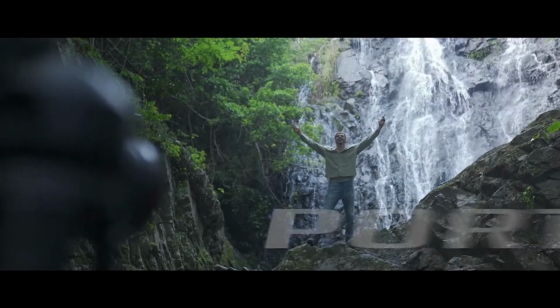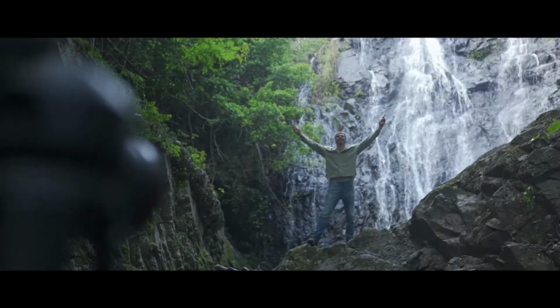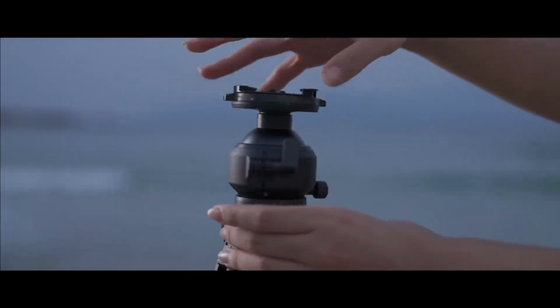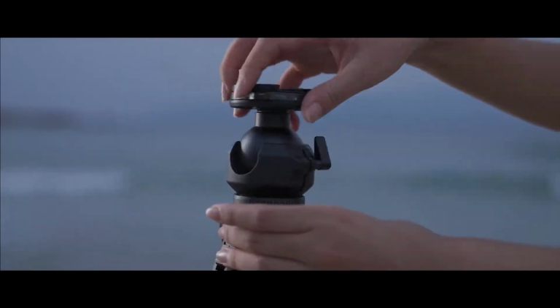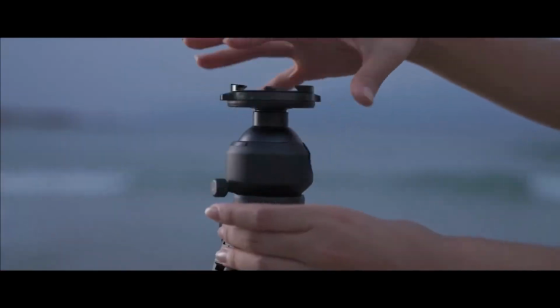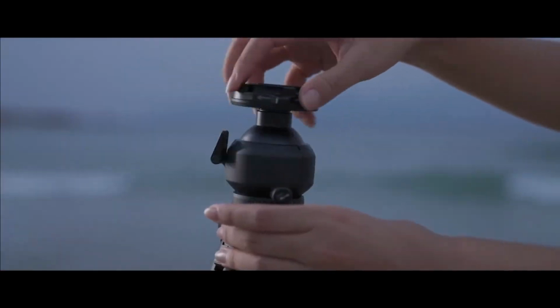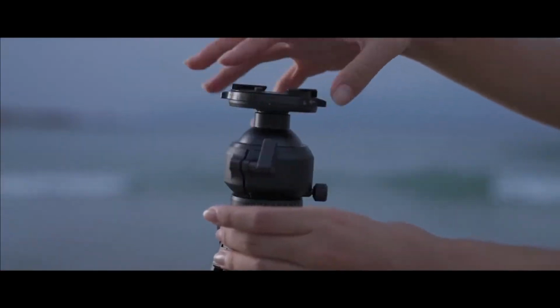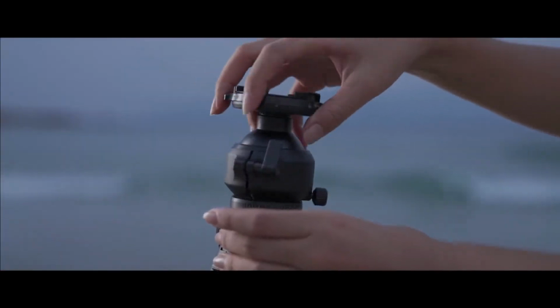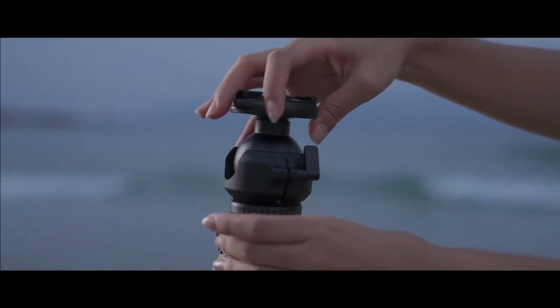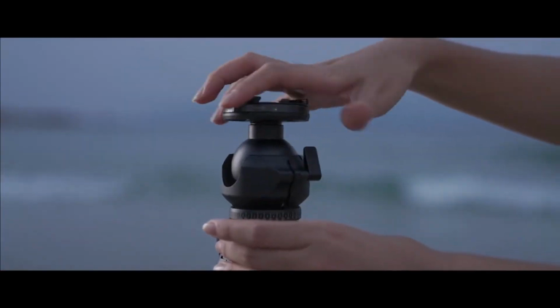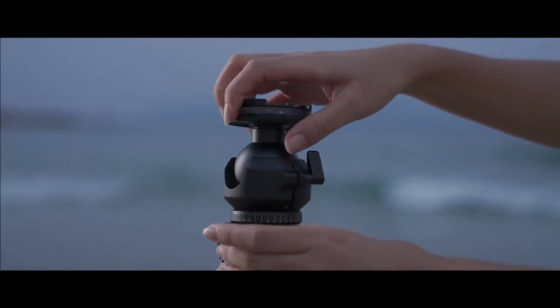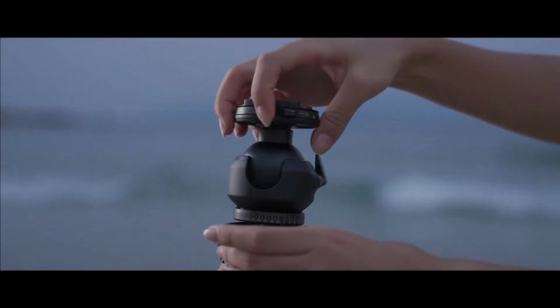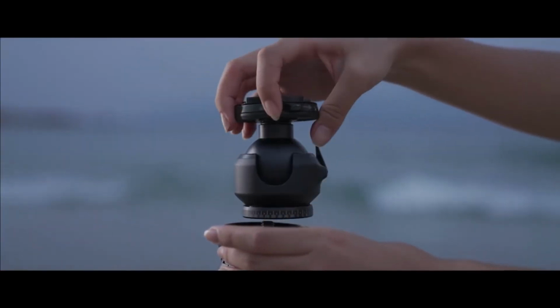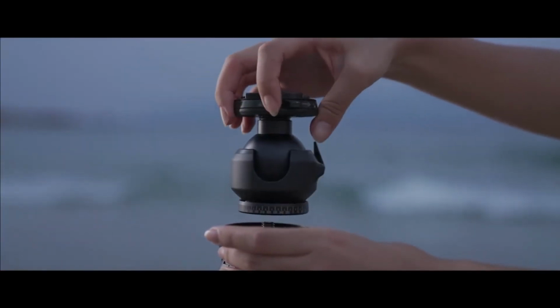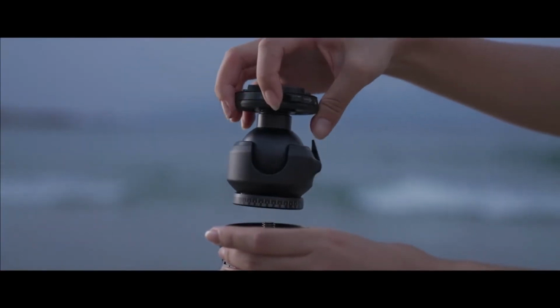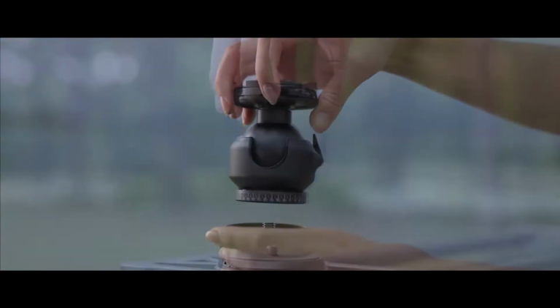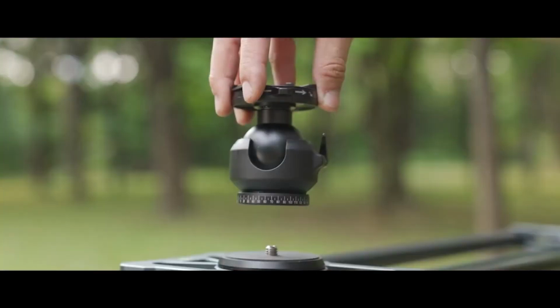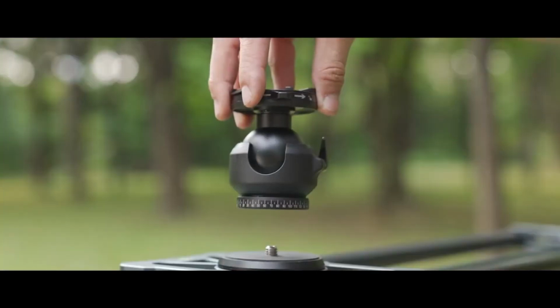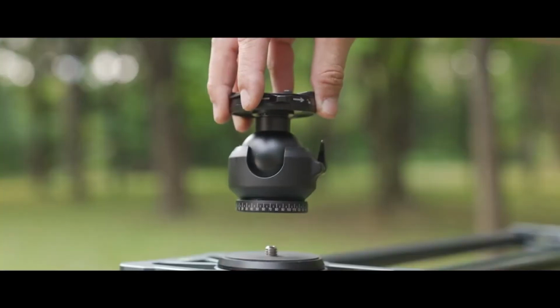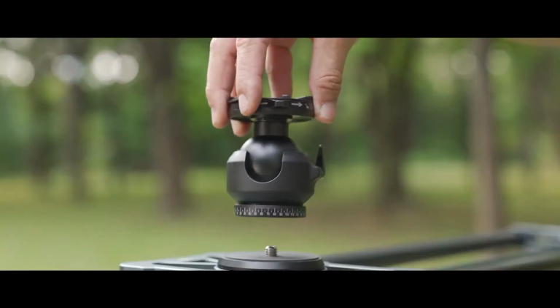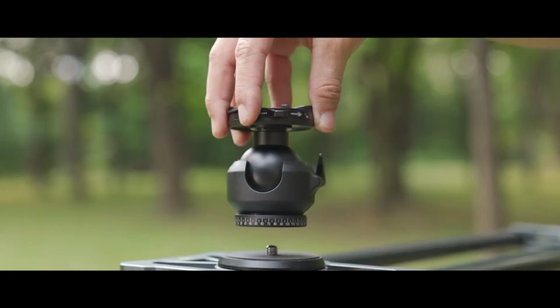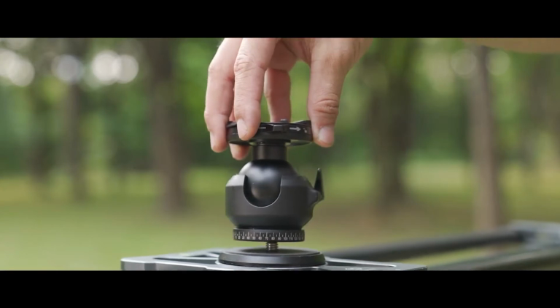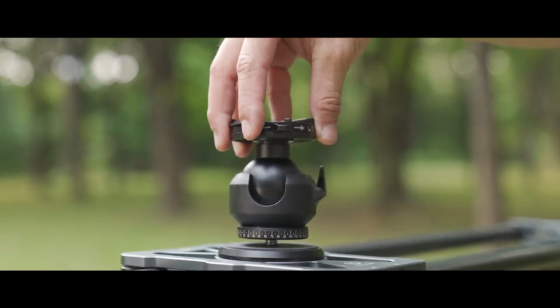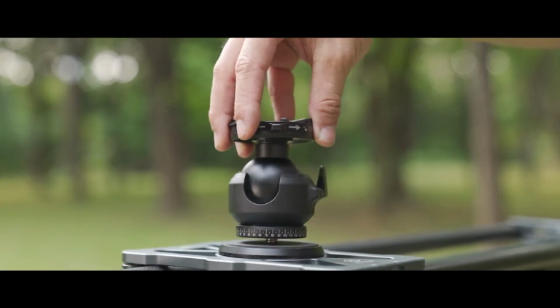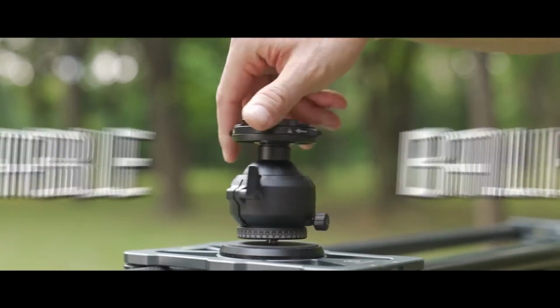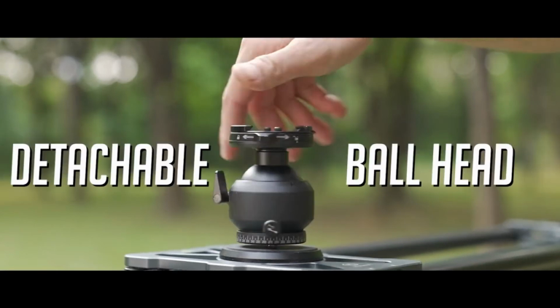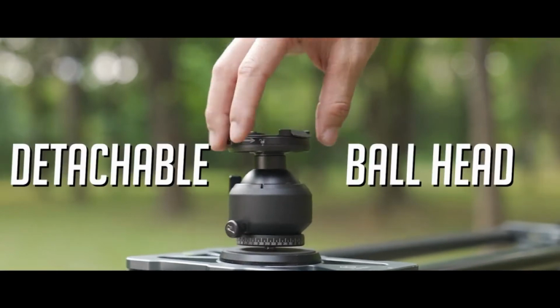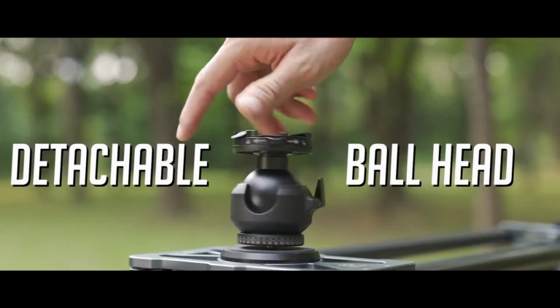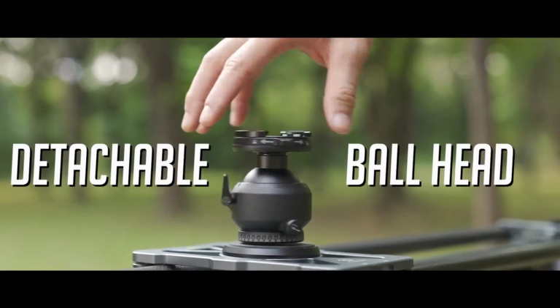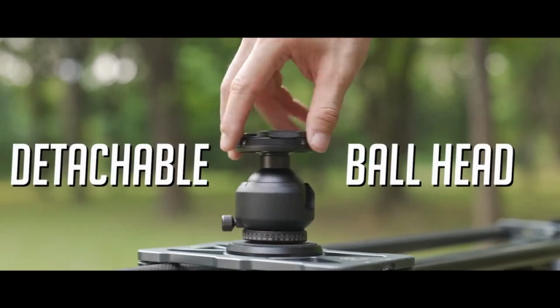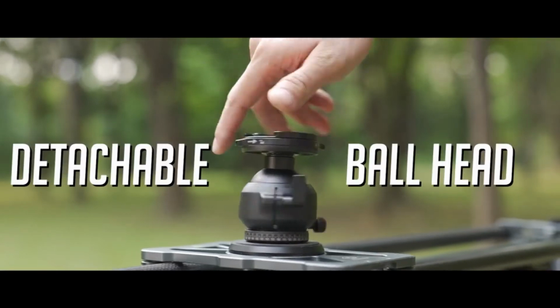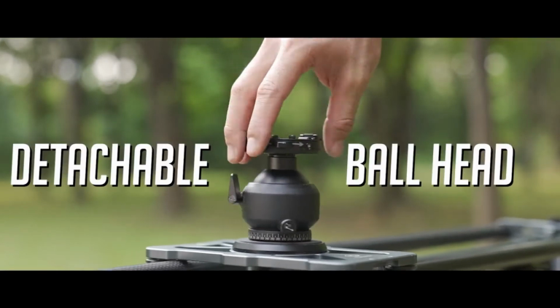All three component pieces work great together, but also work seamlessly with other accessories, too.